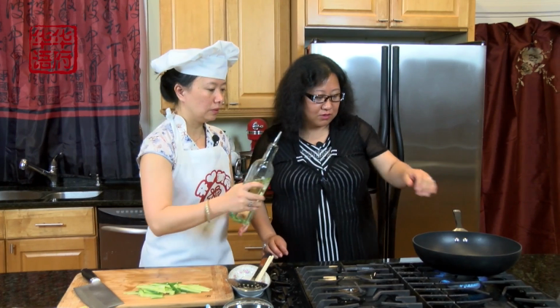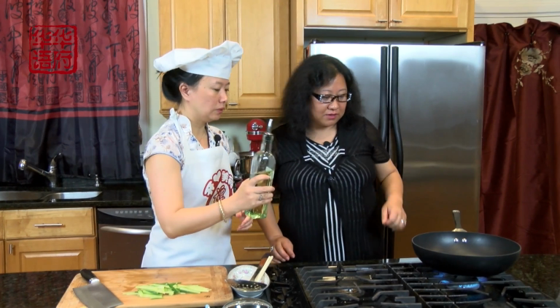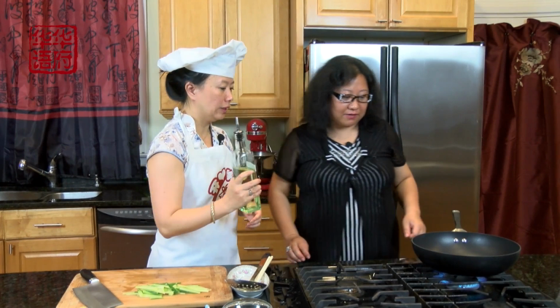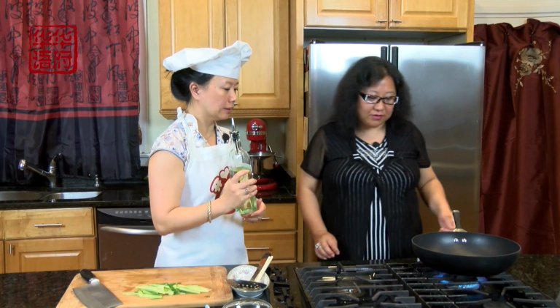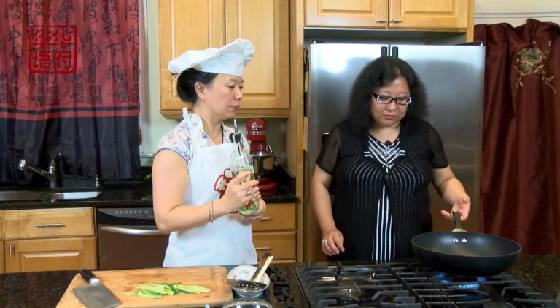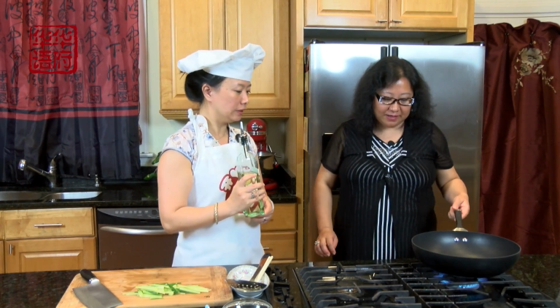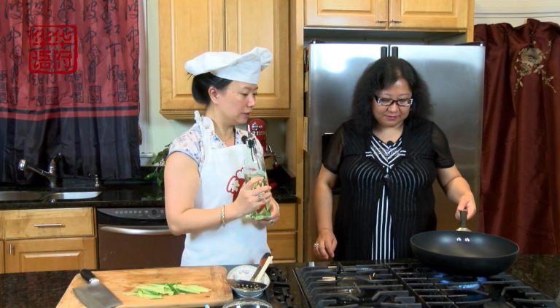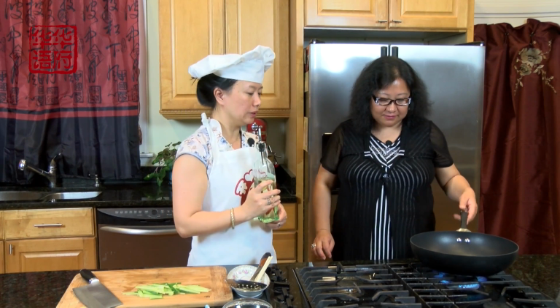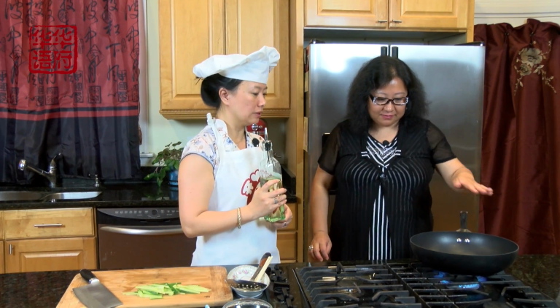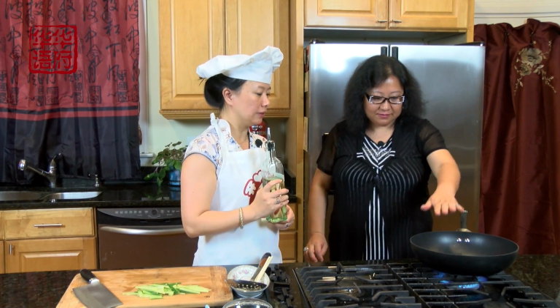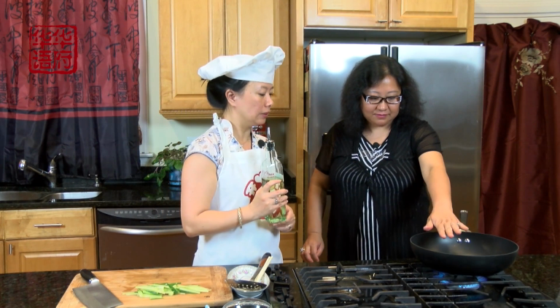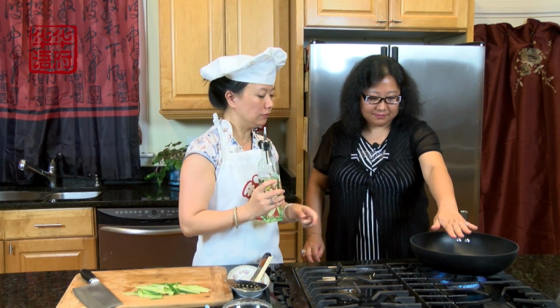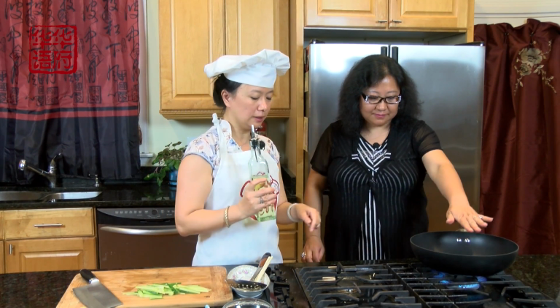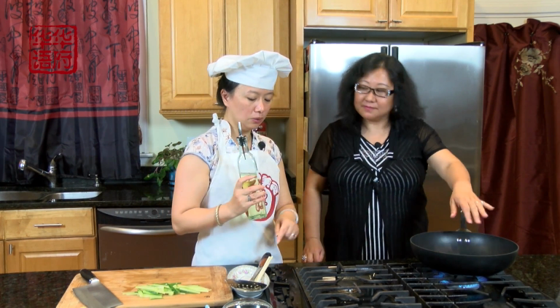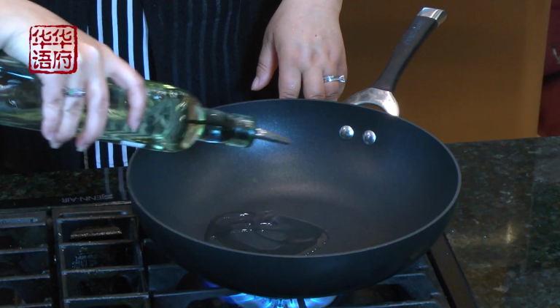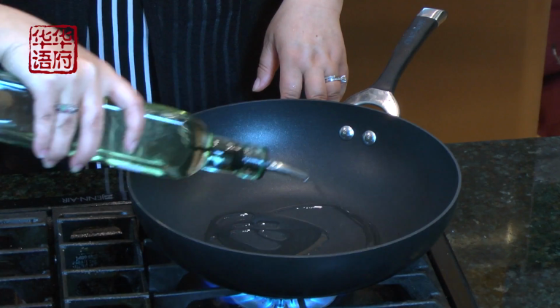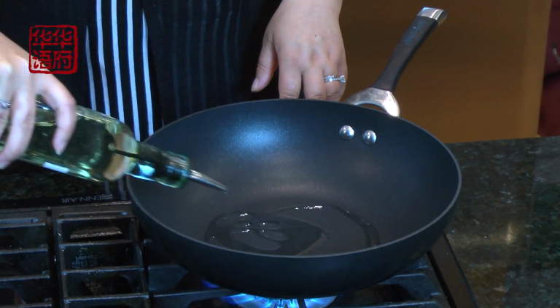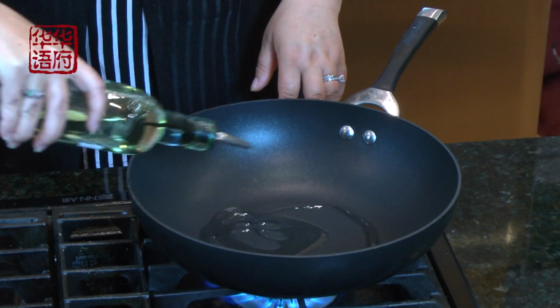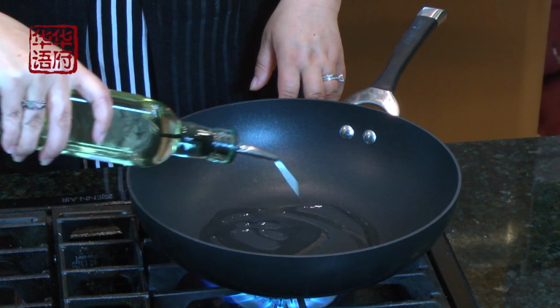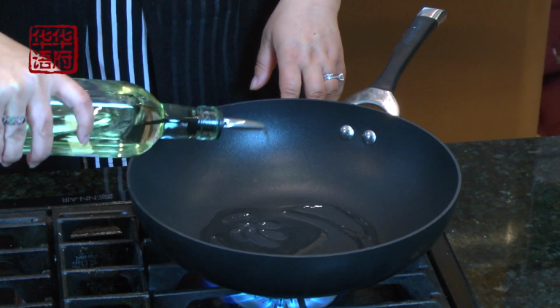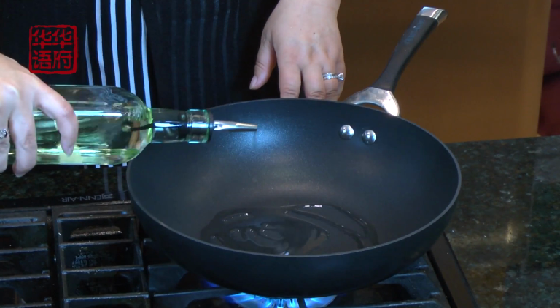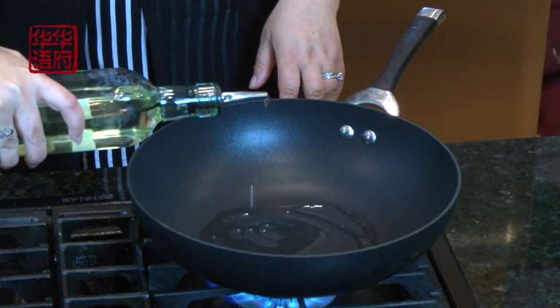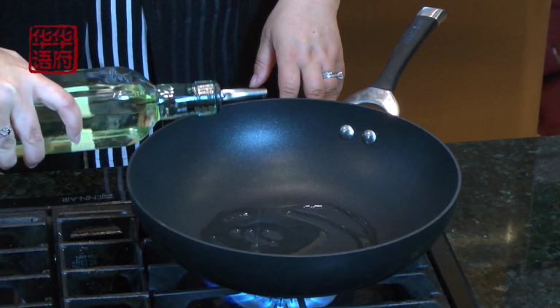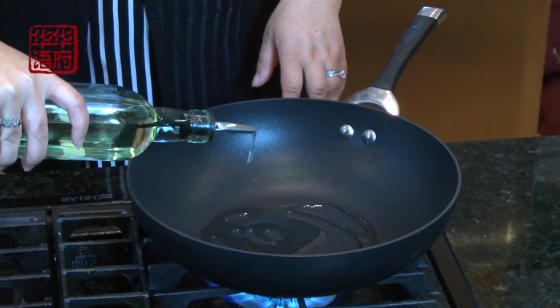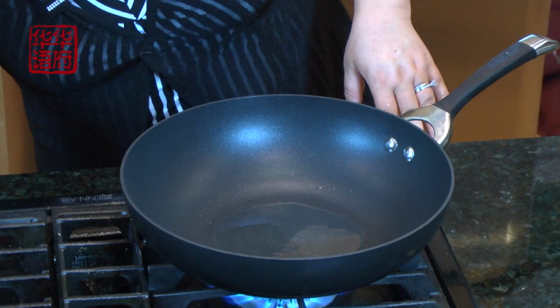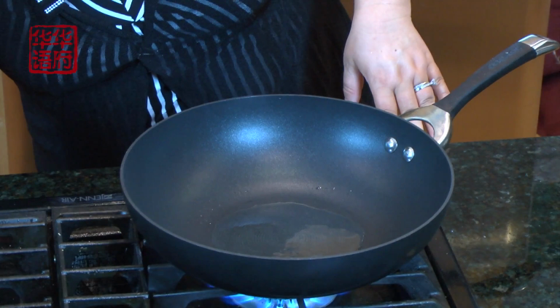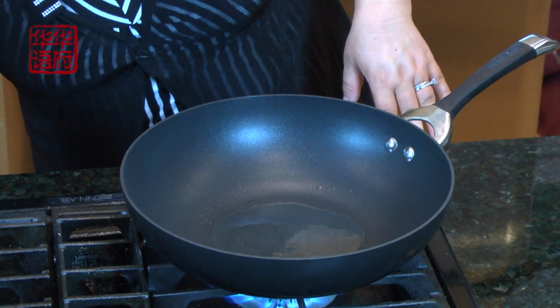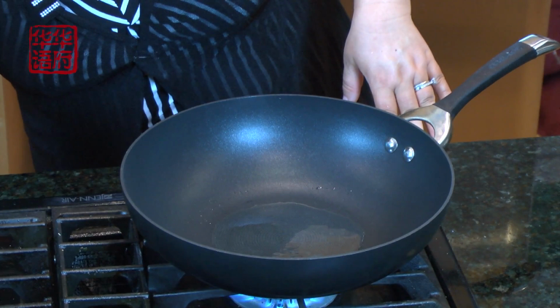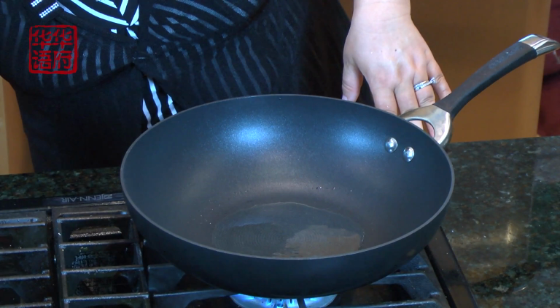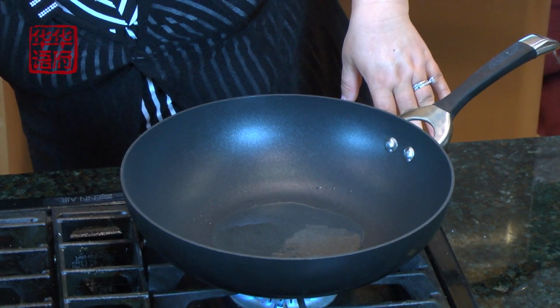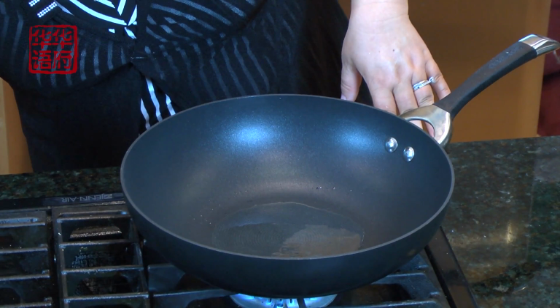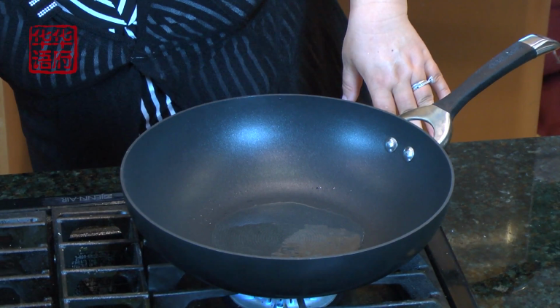然后呢我们再切一些黄瓜，因为我们不能用葱，所以就用黄瓜来代替提色用的。然后下面我们要做的呢就是怎么样煎这个鱼了，要热锅，等锅热了再放油。放了油以后呢我们就马上把它改成小火，因为煎鱼呢我们不想把它给煎焦了。